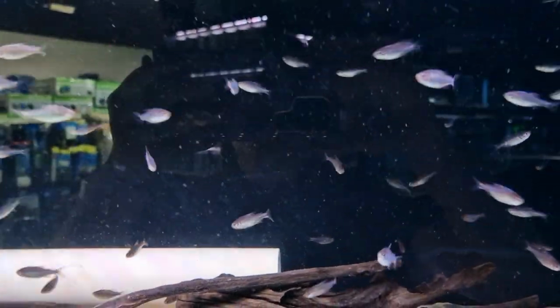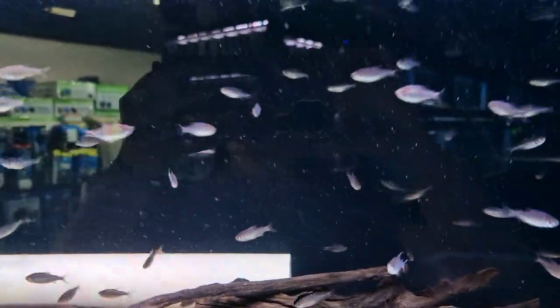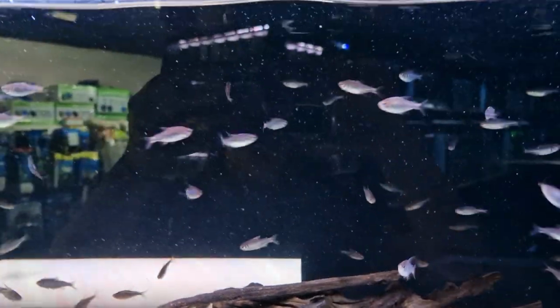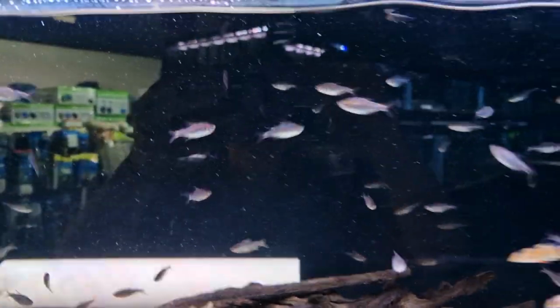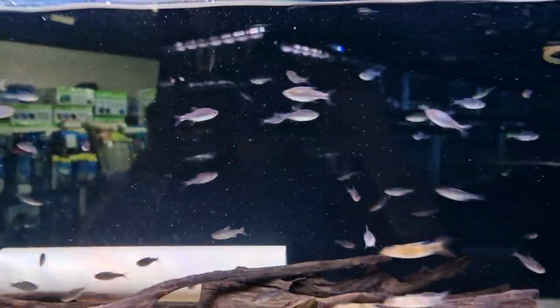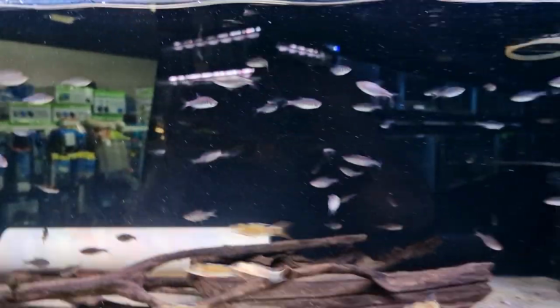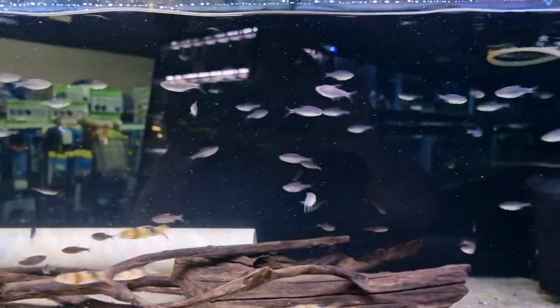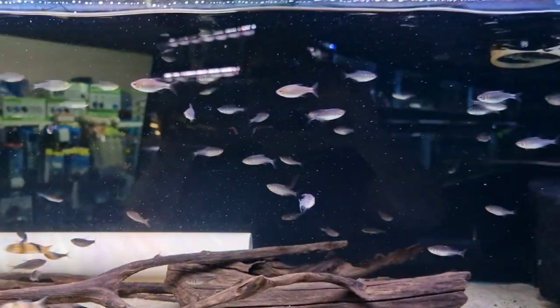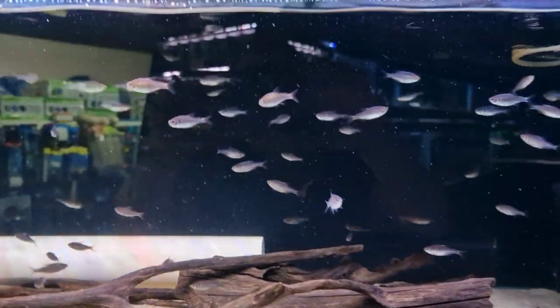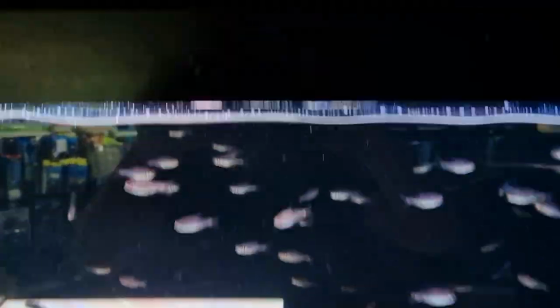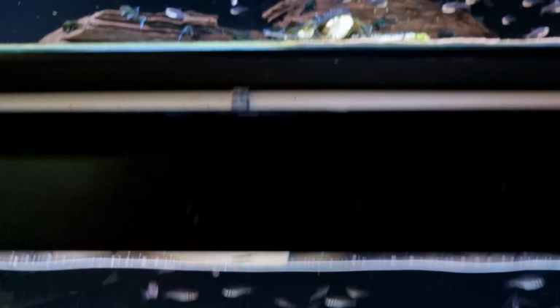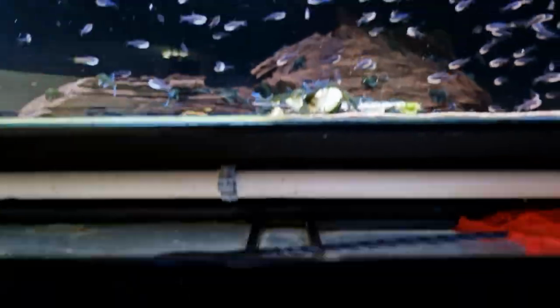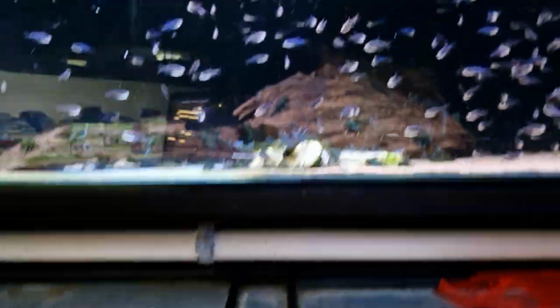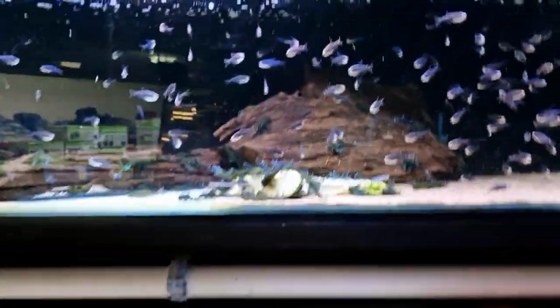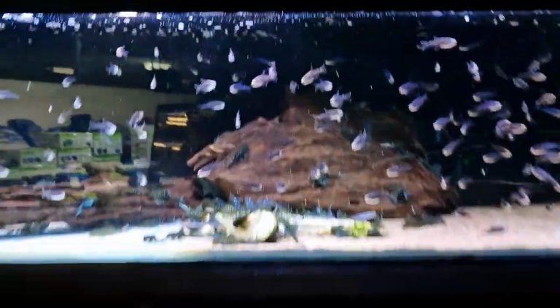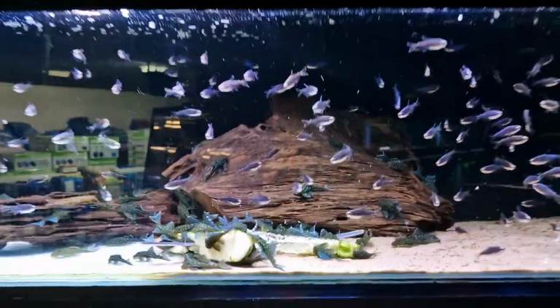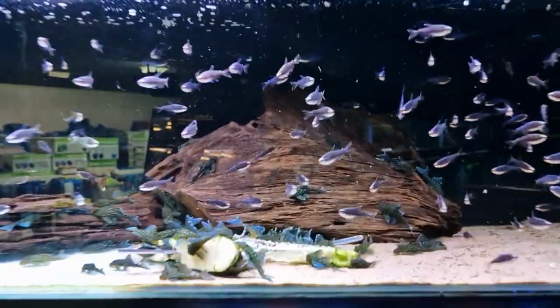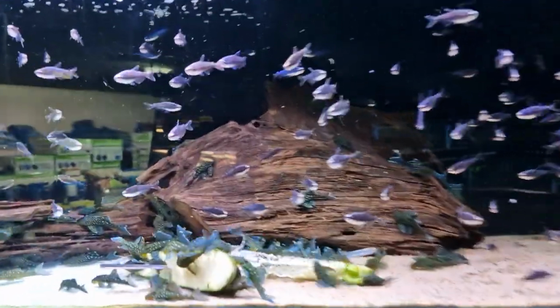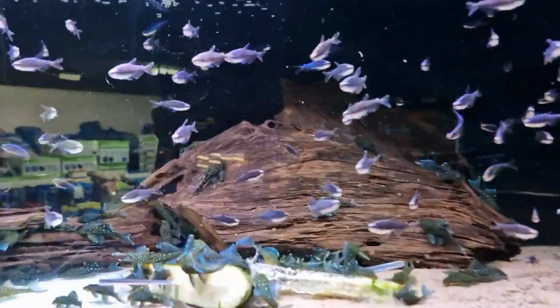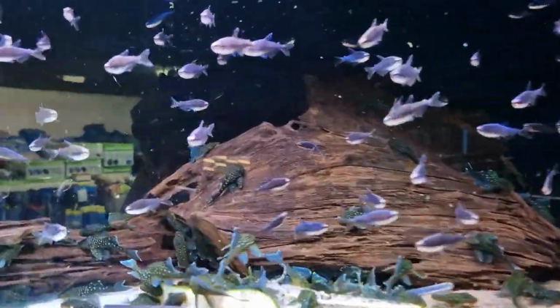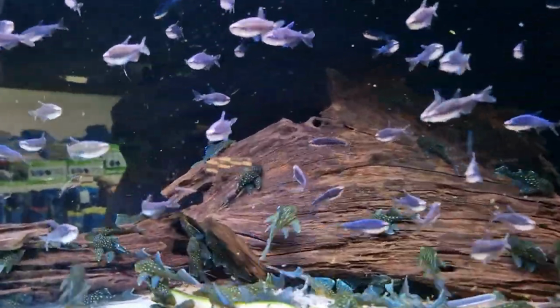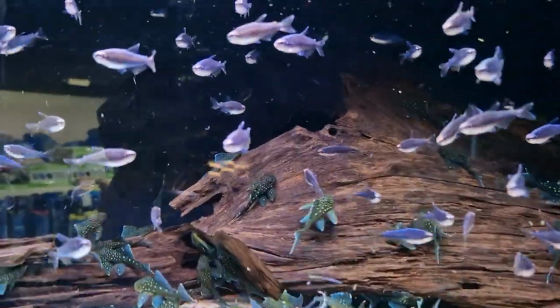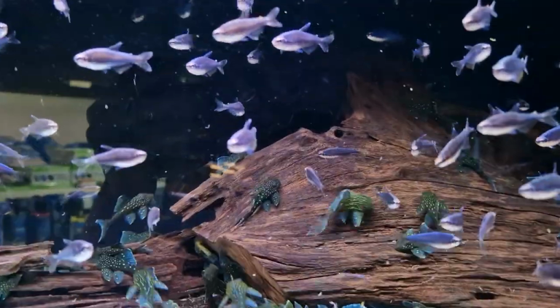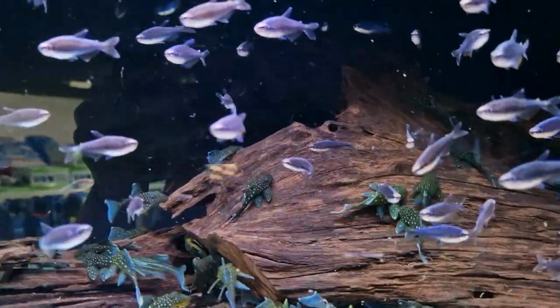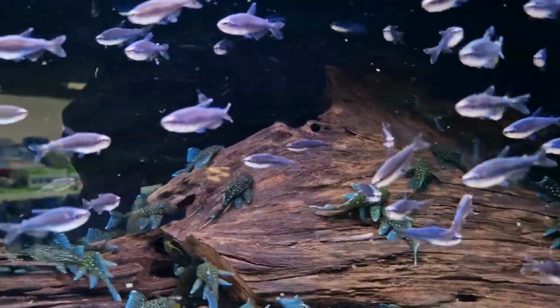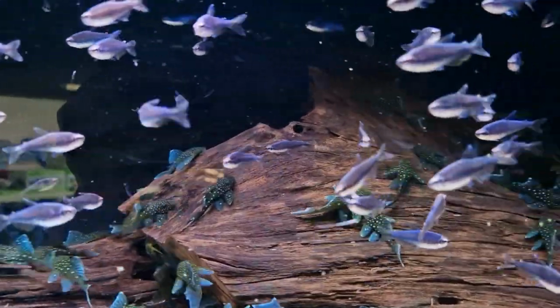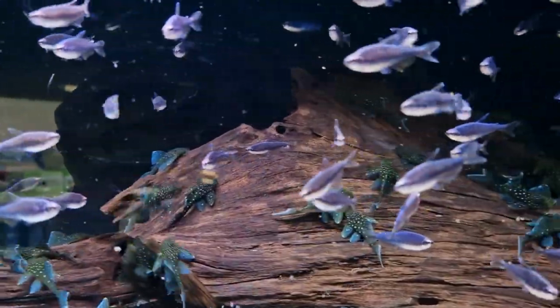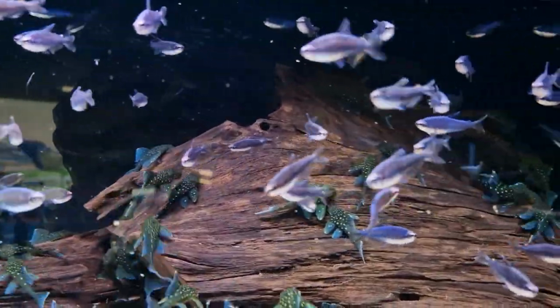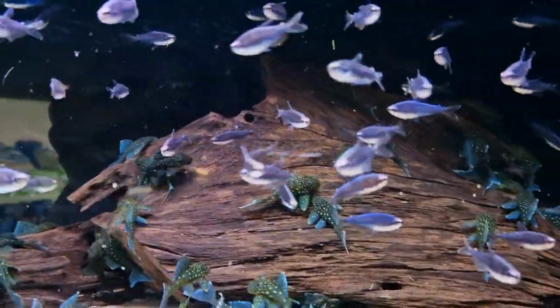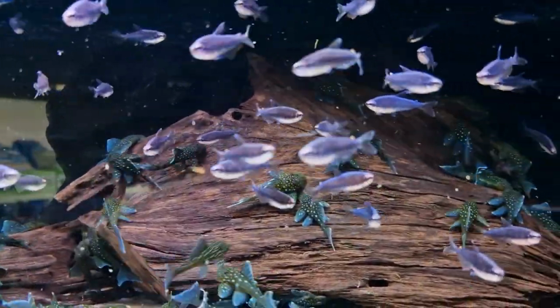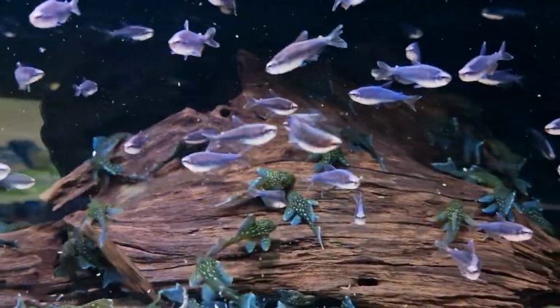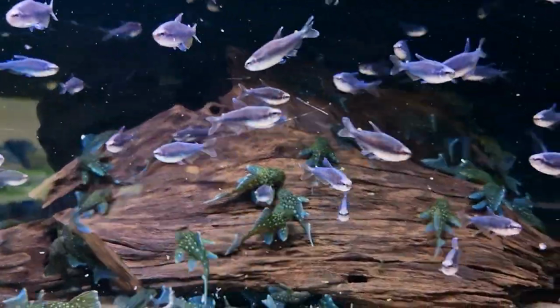I've already done a video with these, but these are really nice — the super blue kerries.